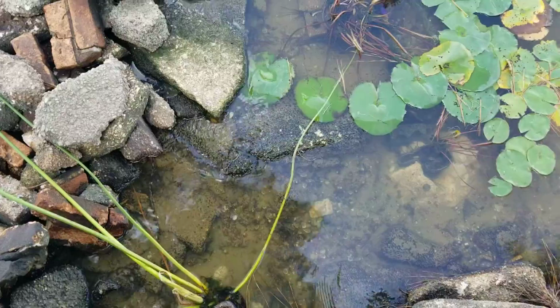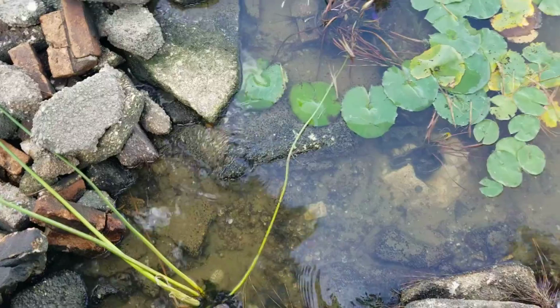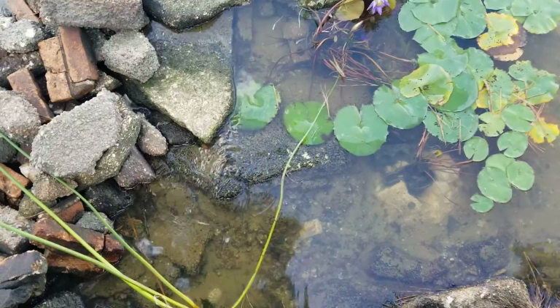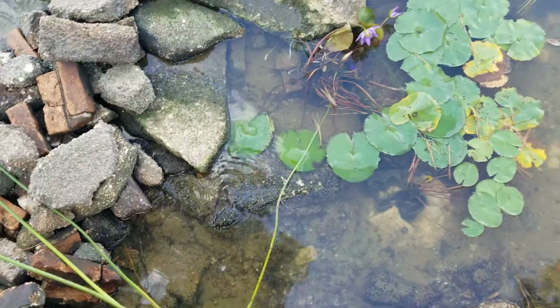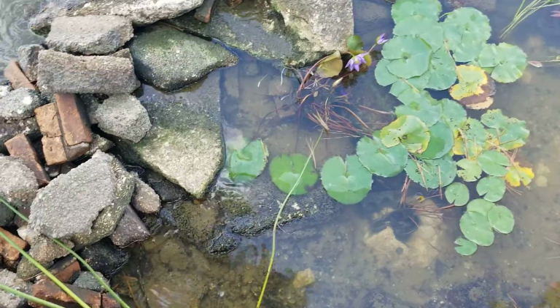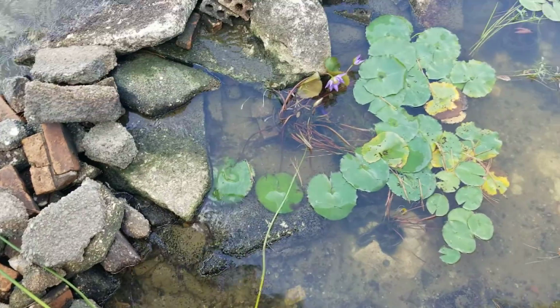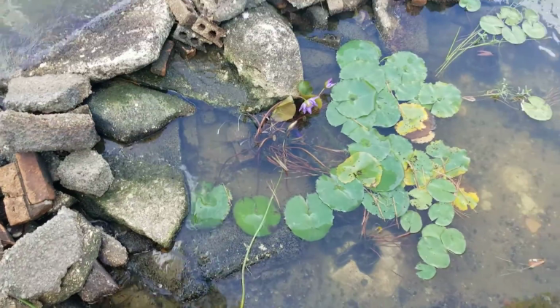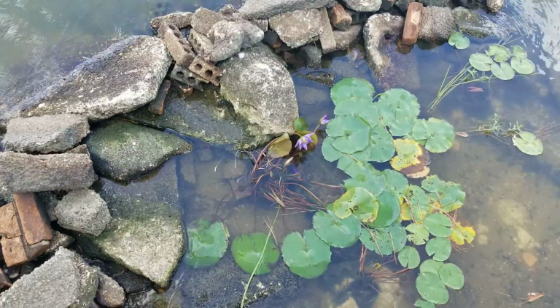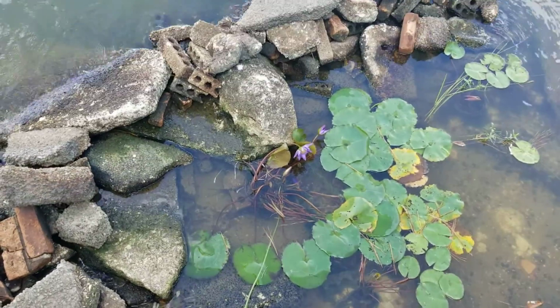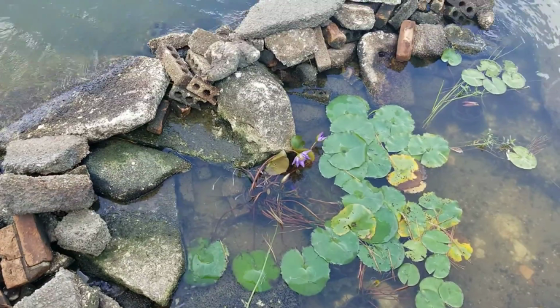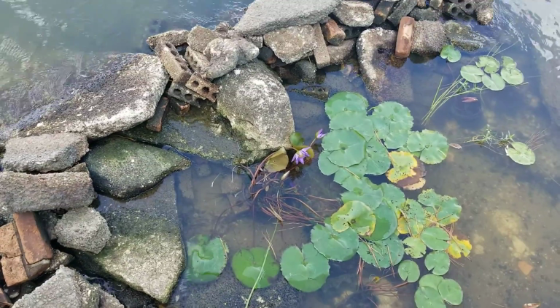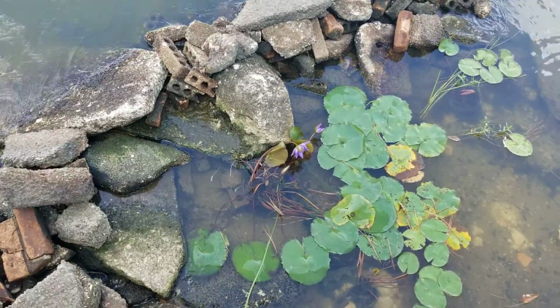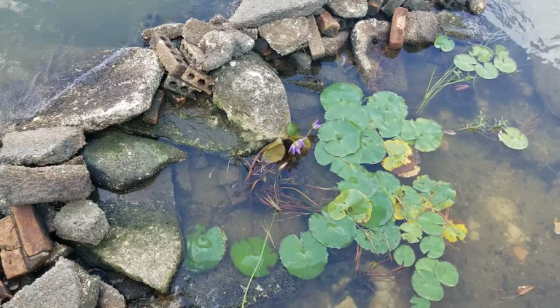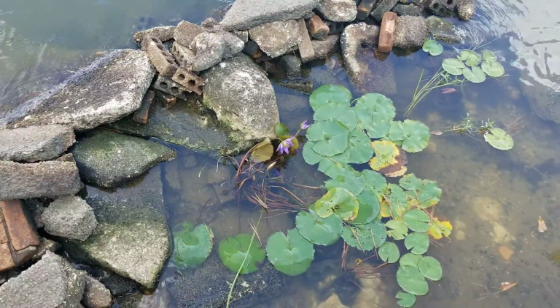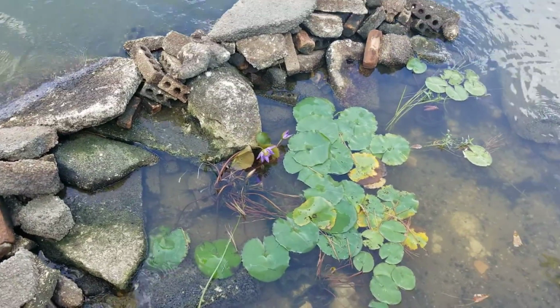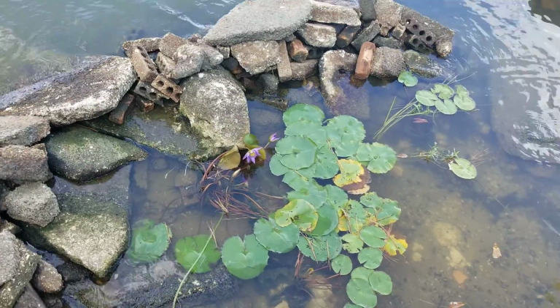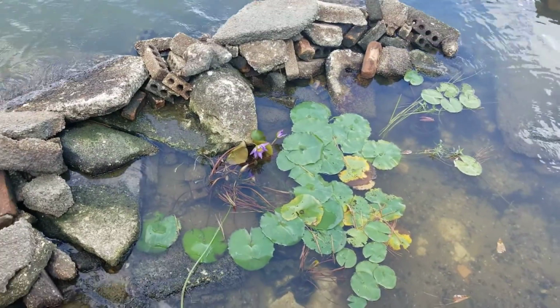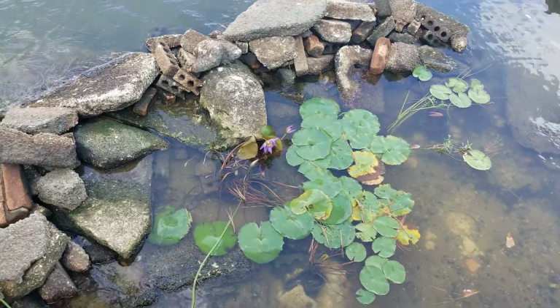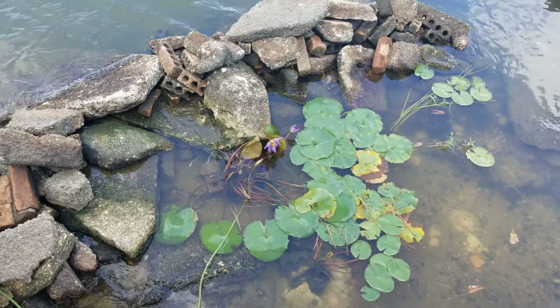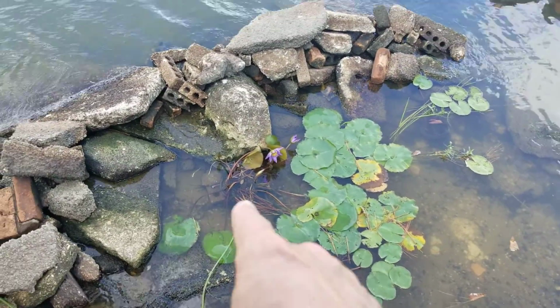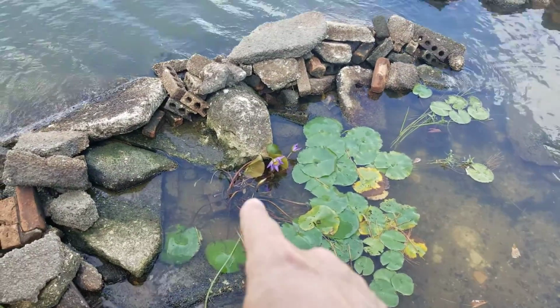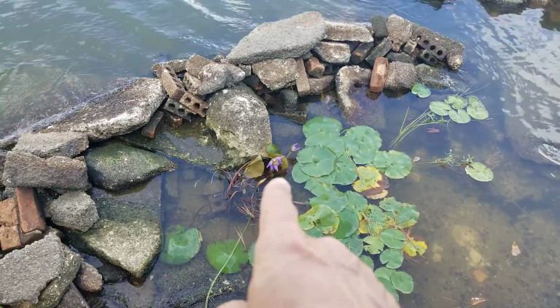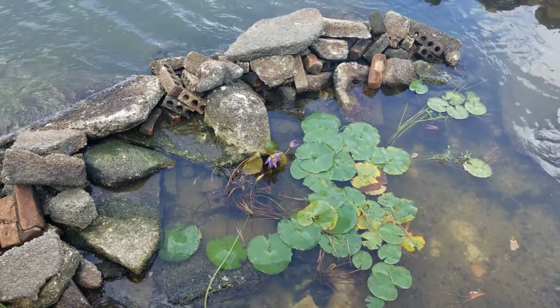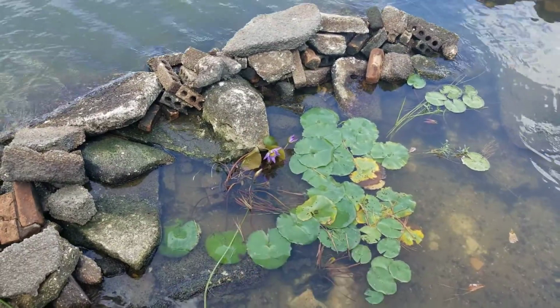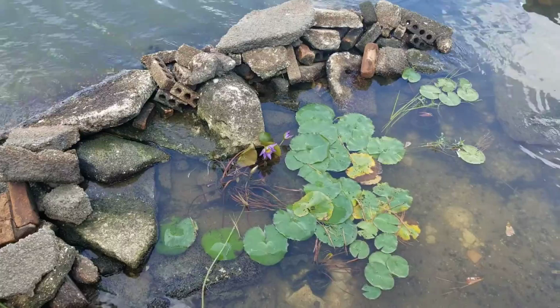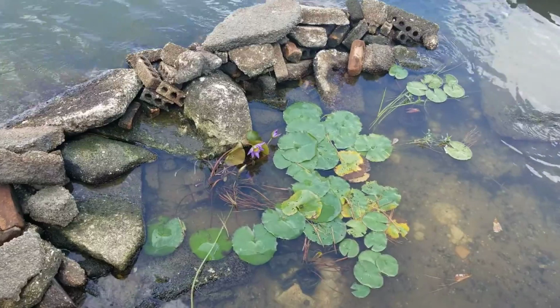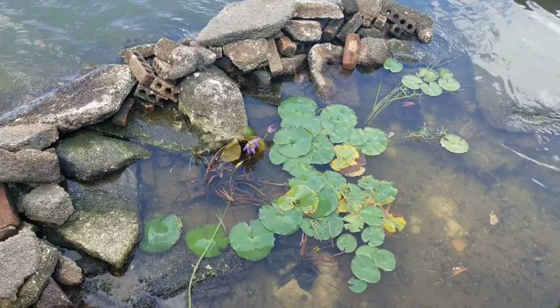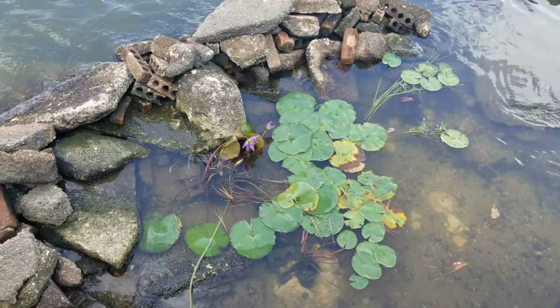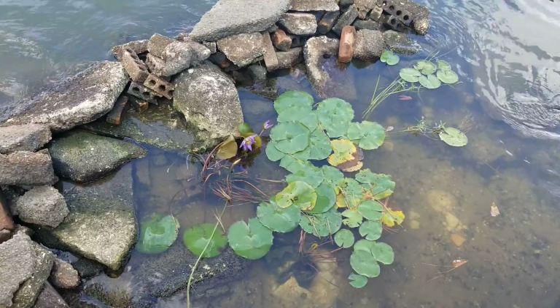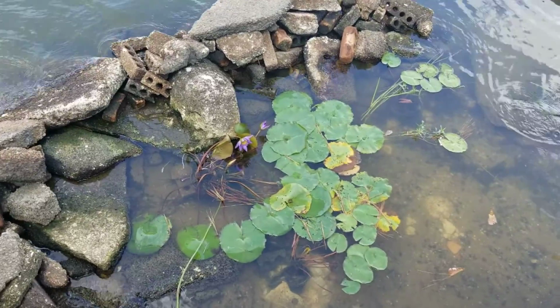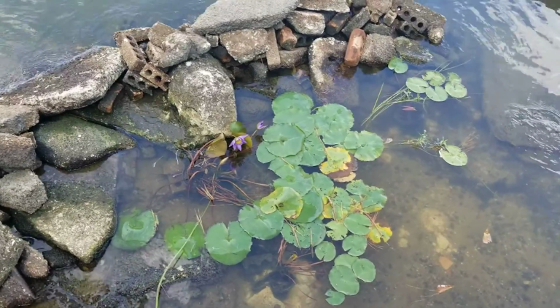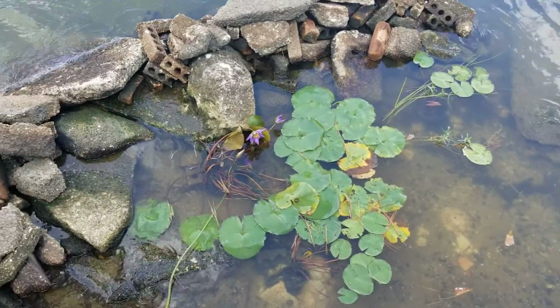This took a lot of work — not going to lie. This took a whole weekend. You can see they're starting to bloom already. We've got three lilies.